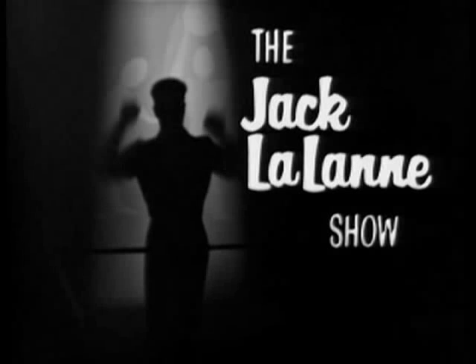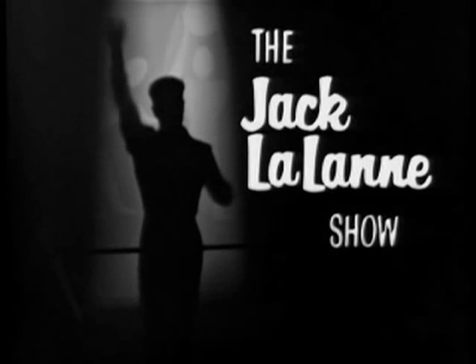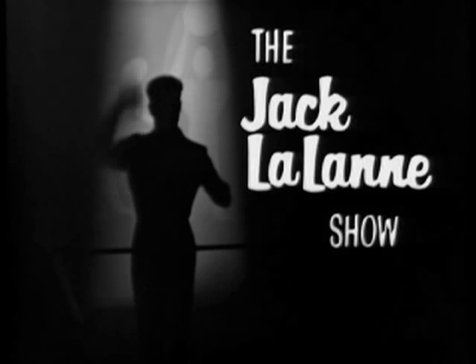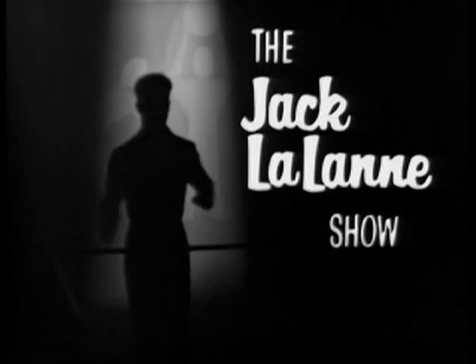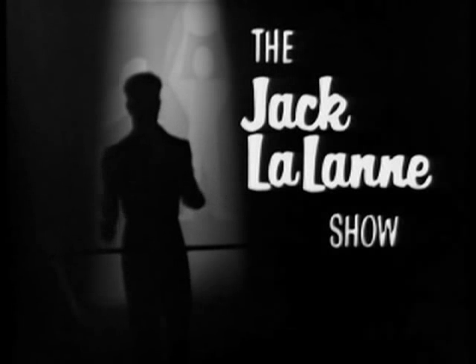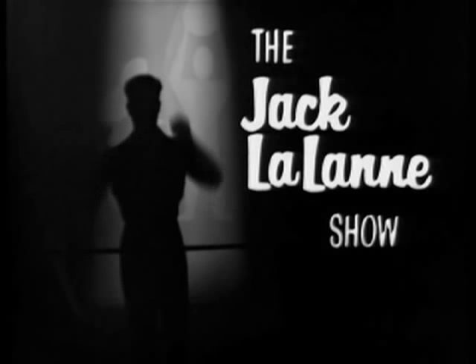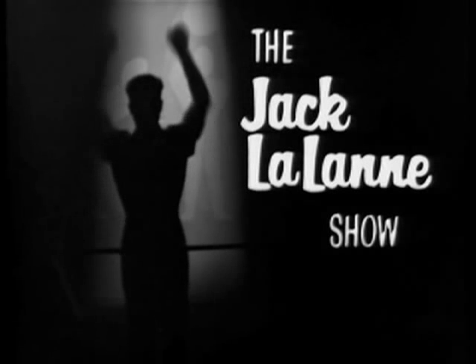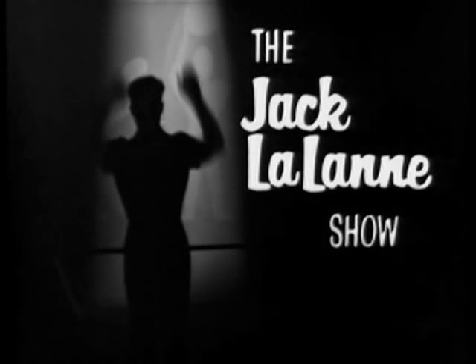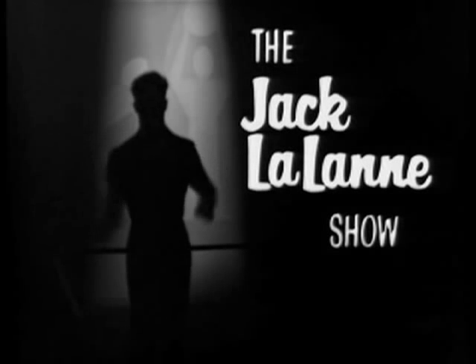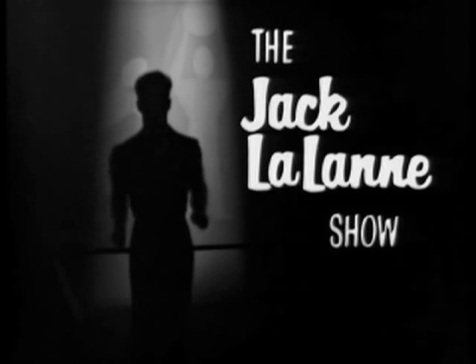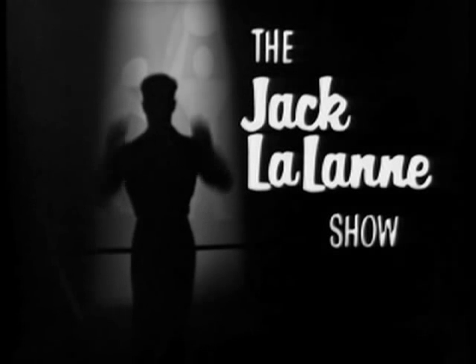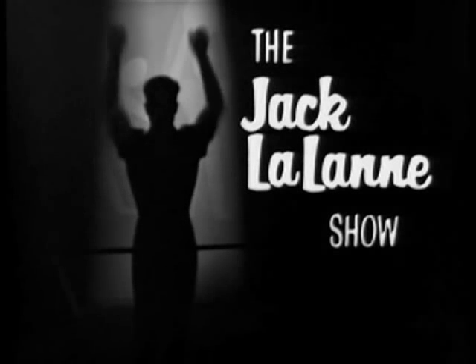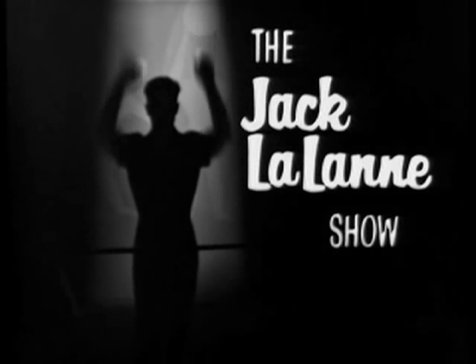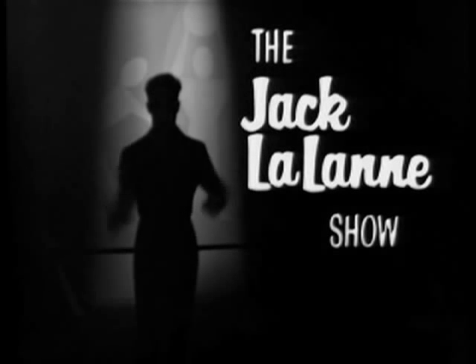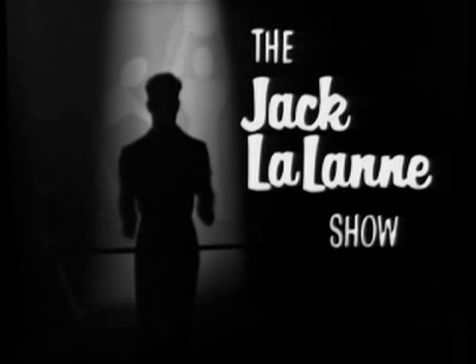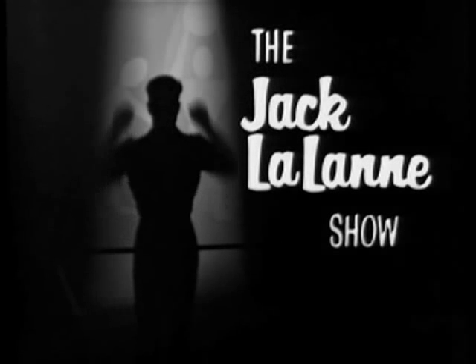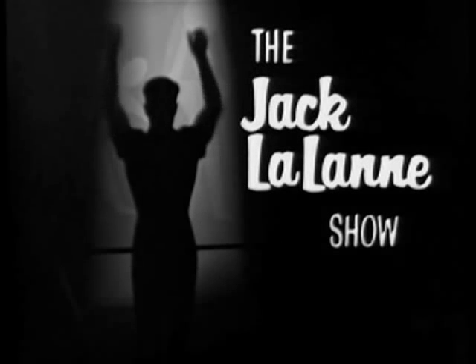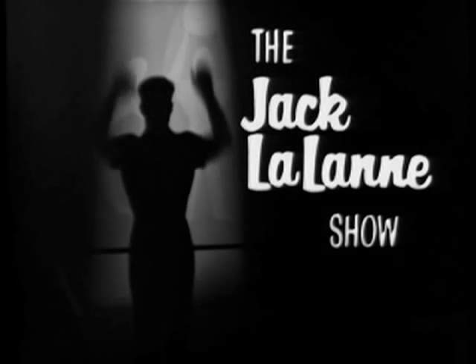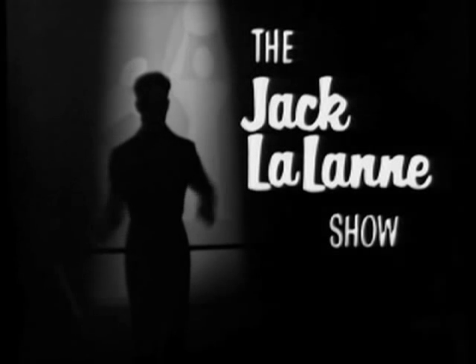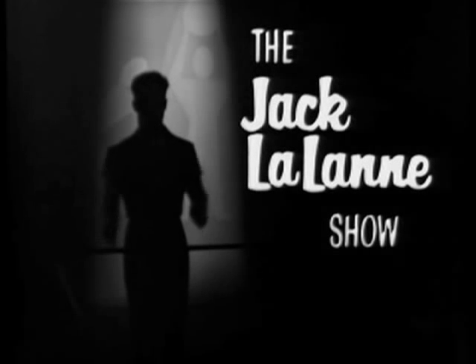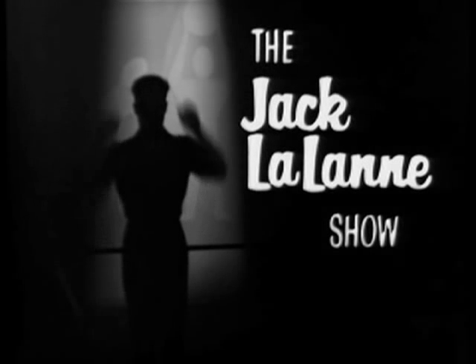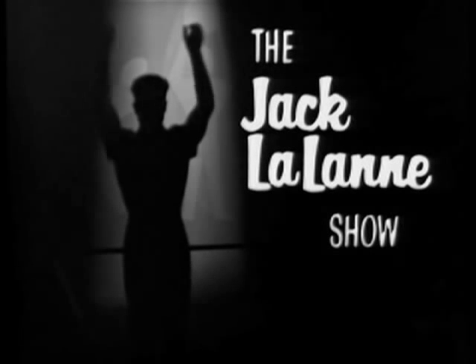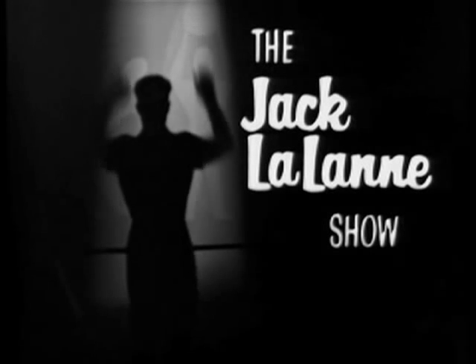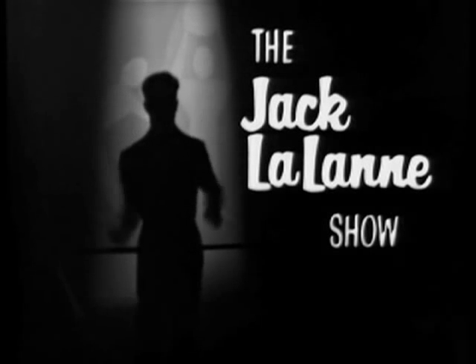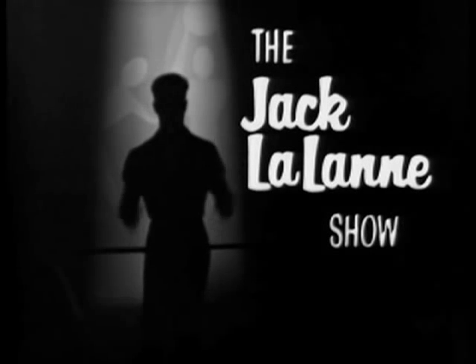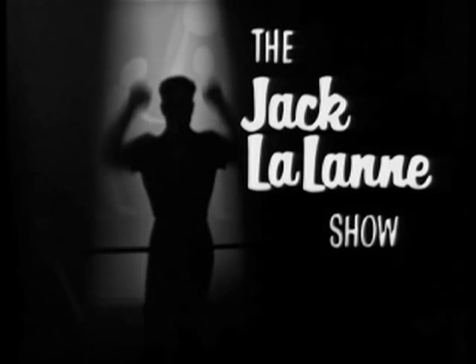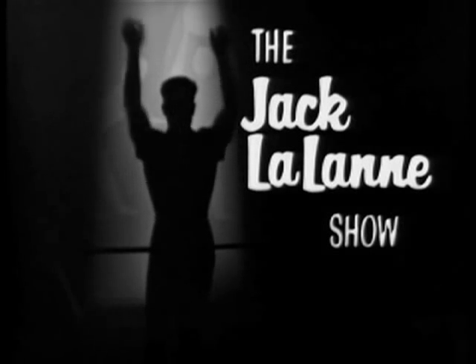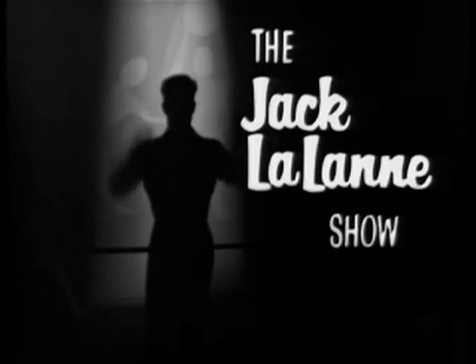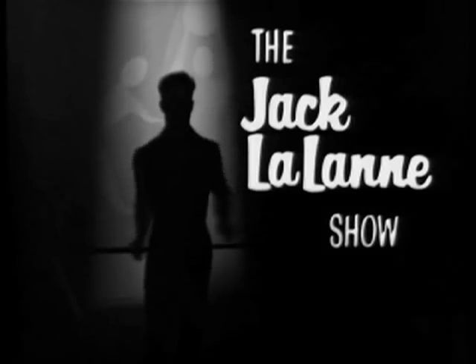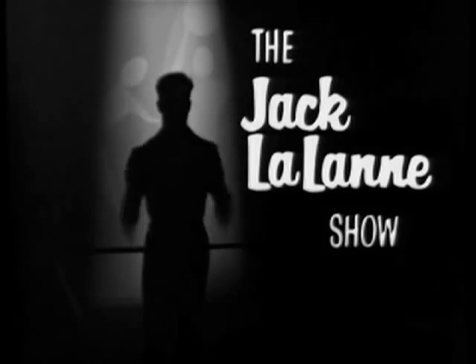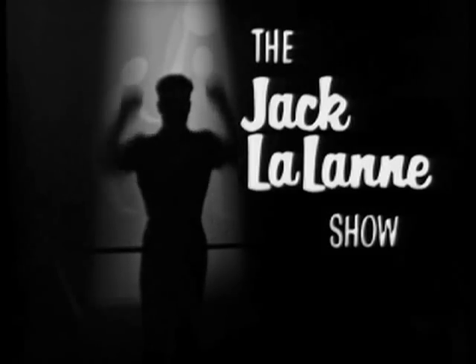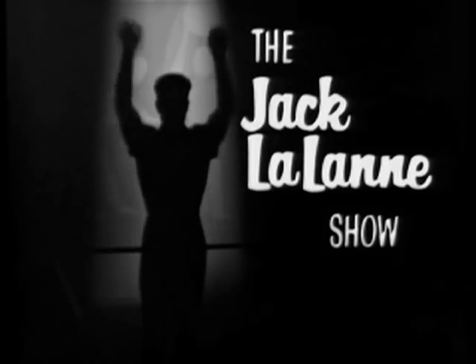And now, here is a man who will show you how to feel better, look better — Jack LaLanne.